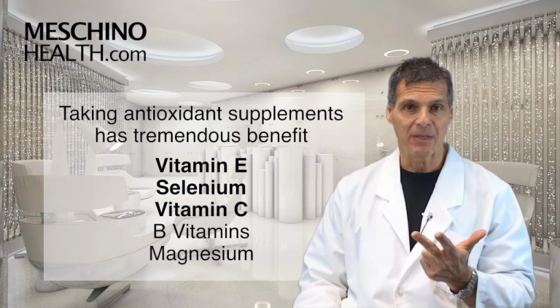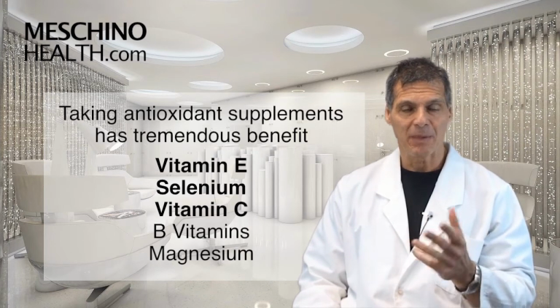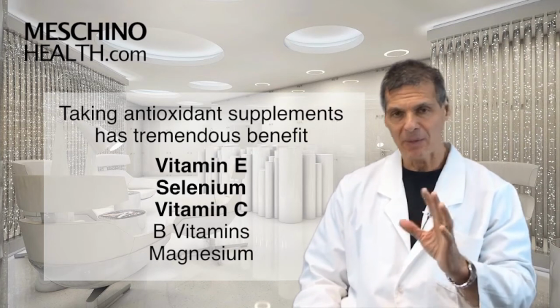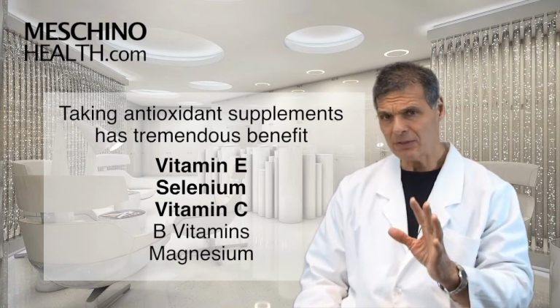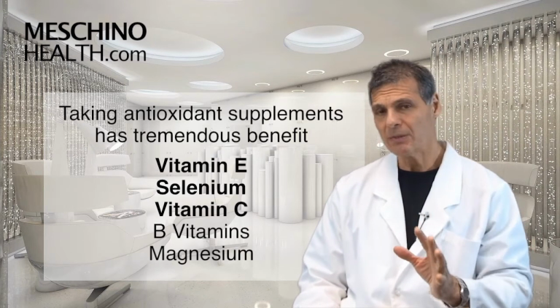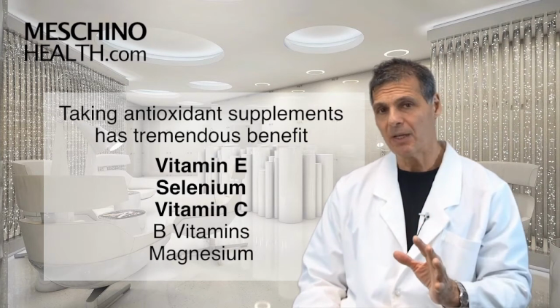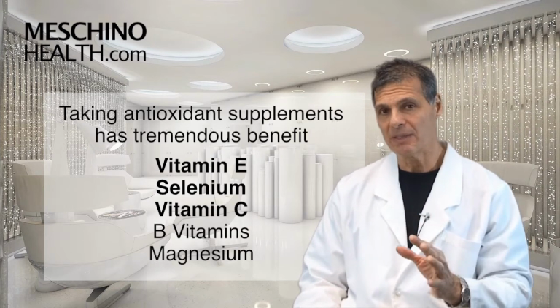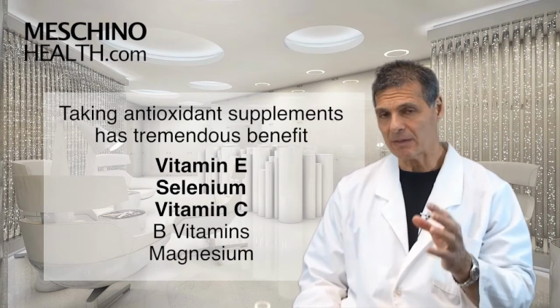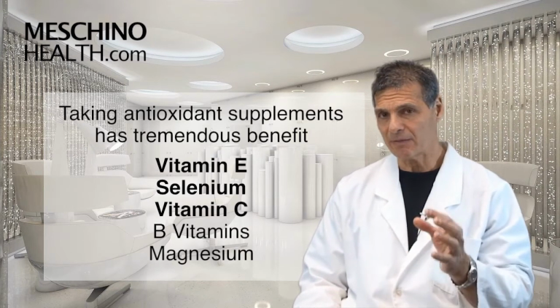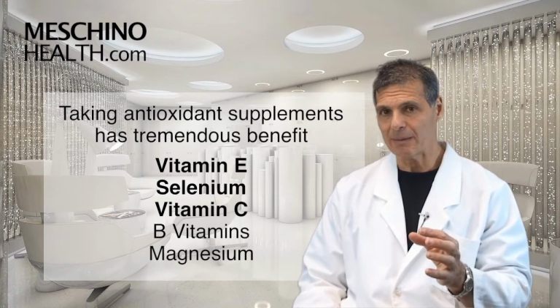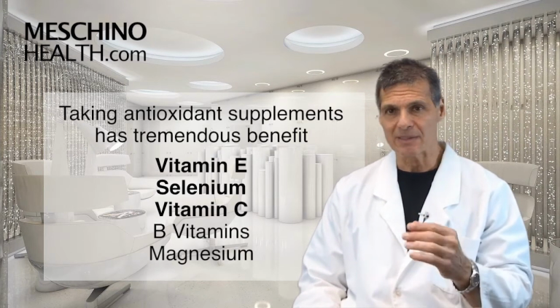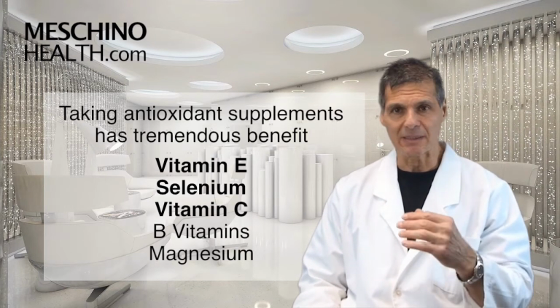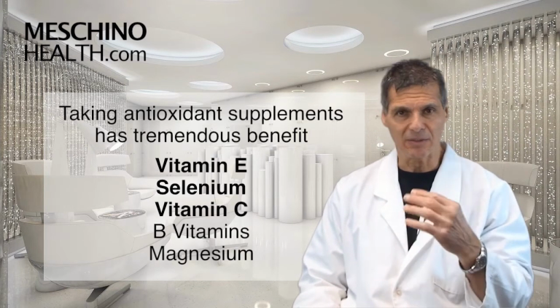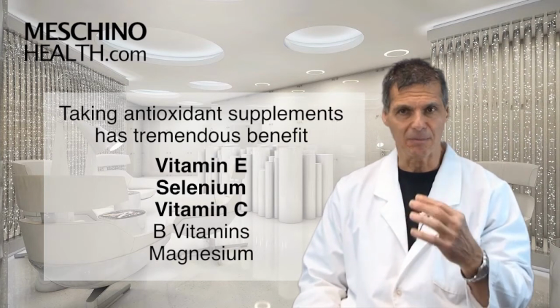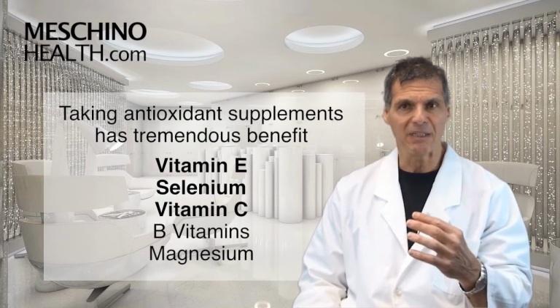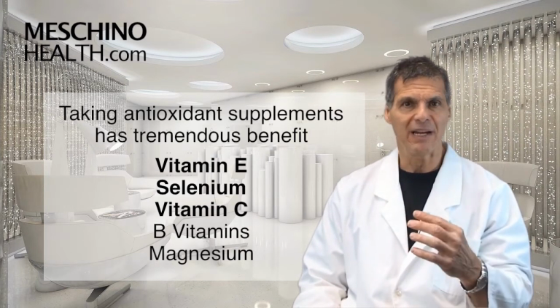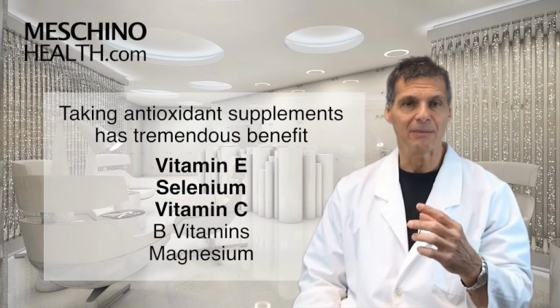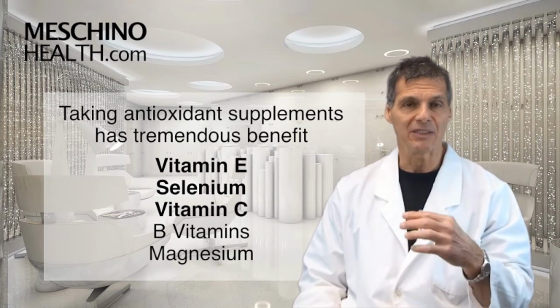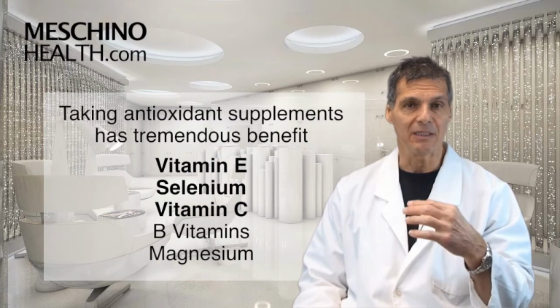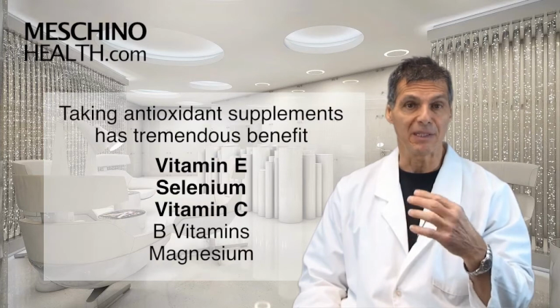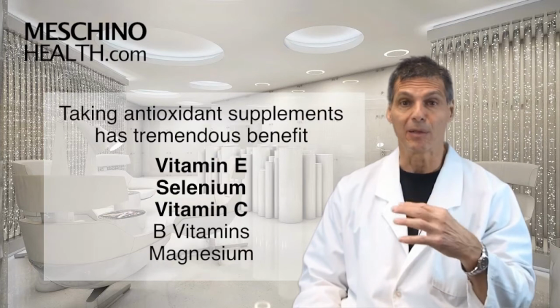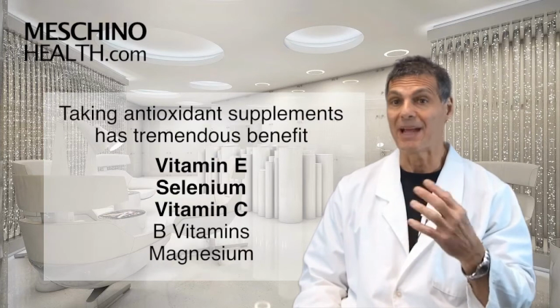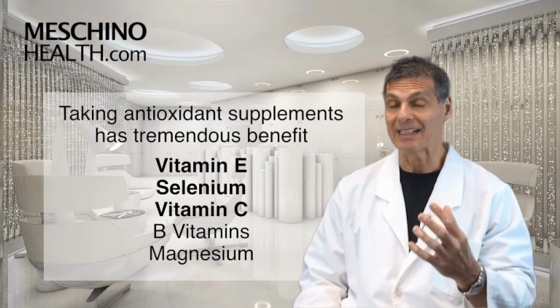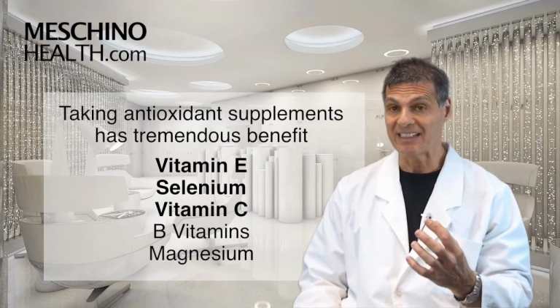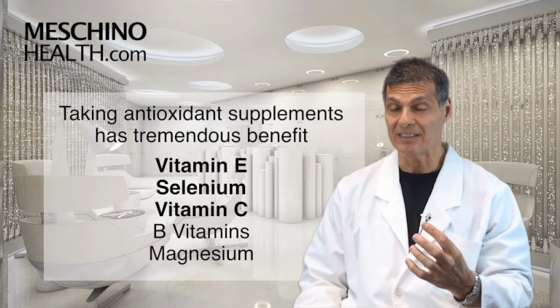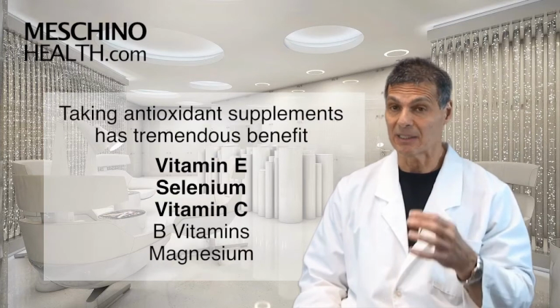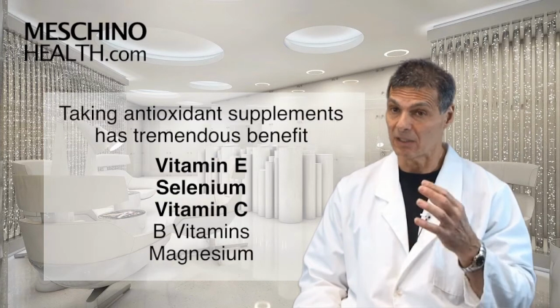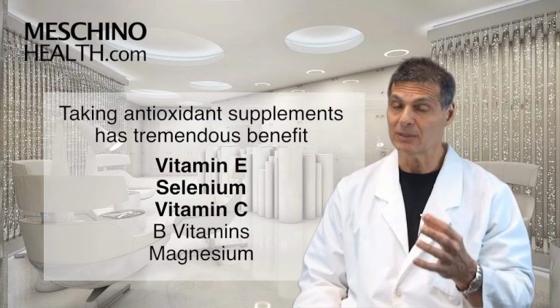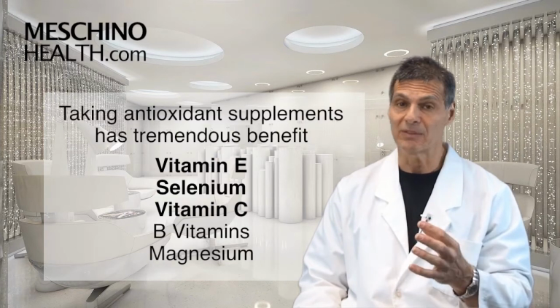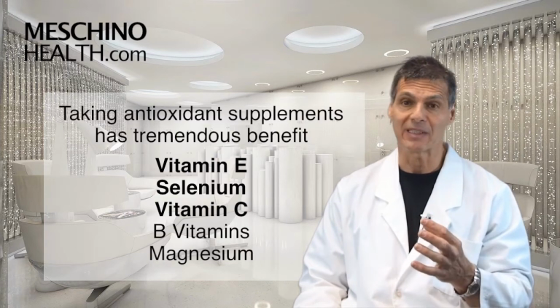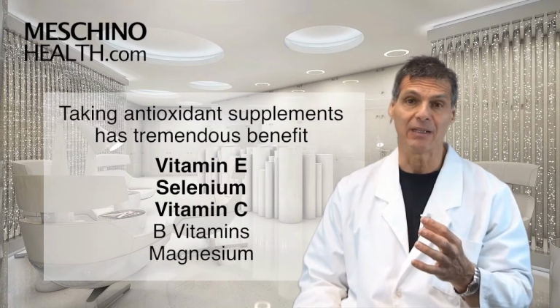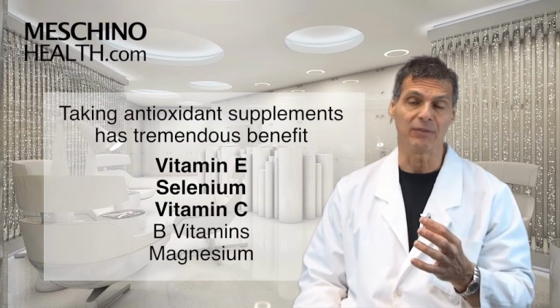I would also note that other vitamins like certain B vitamins and the mineral magnesium can also be very helpful.